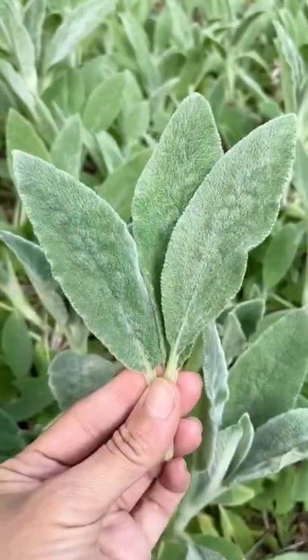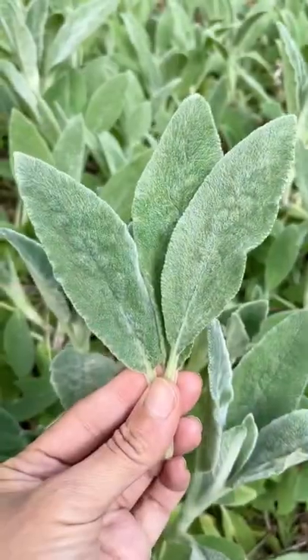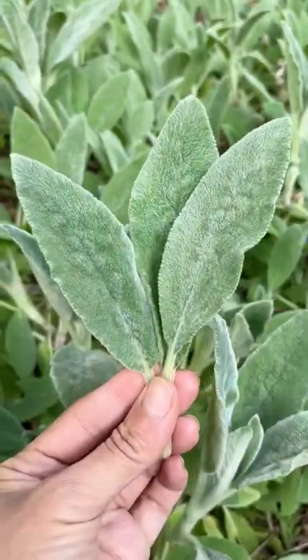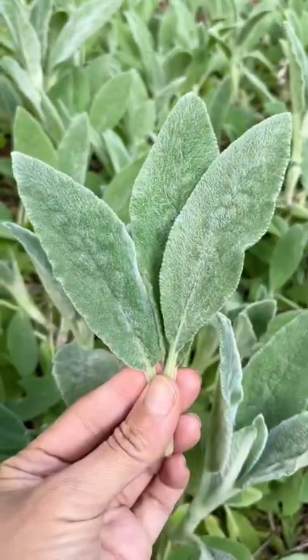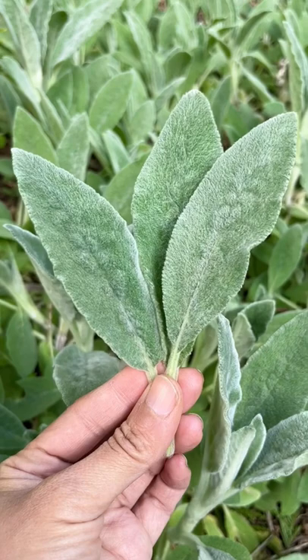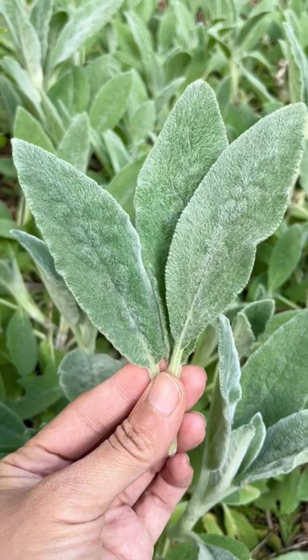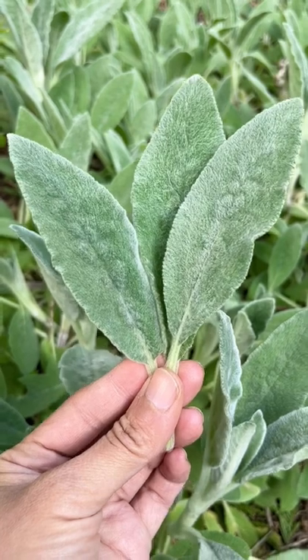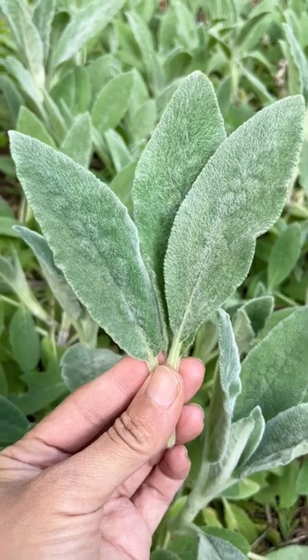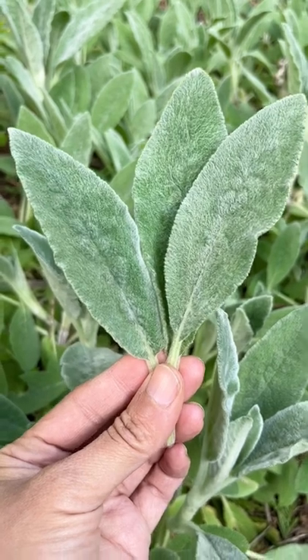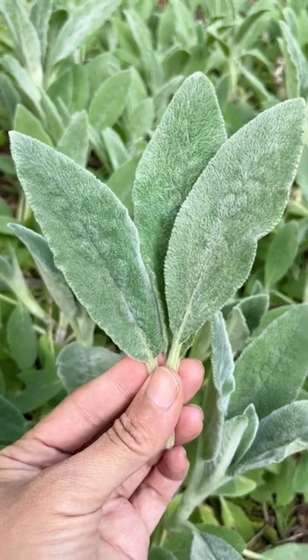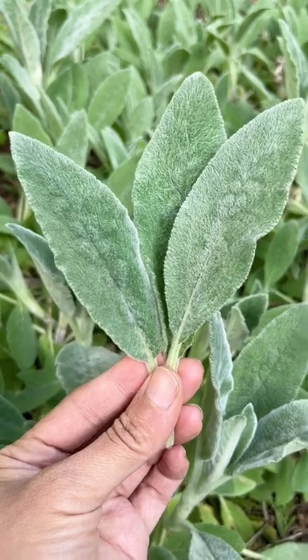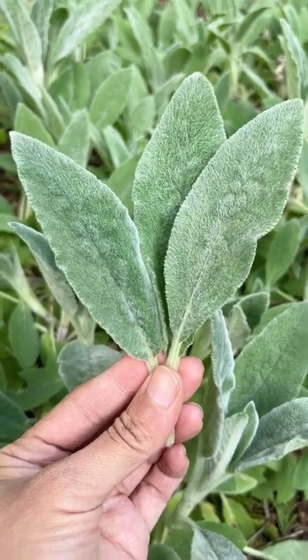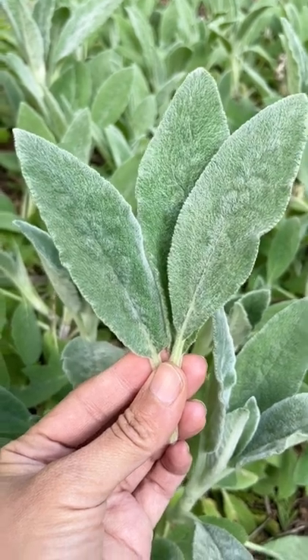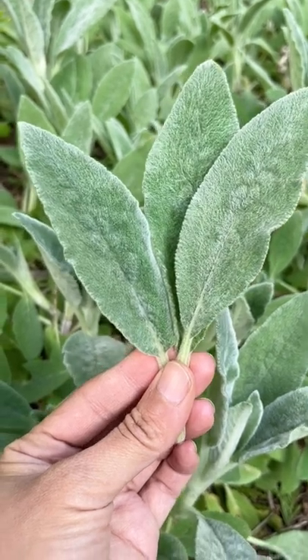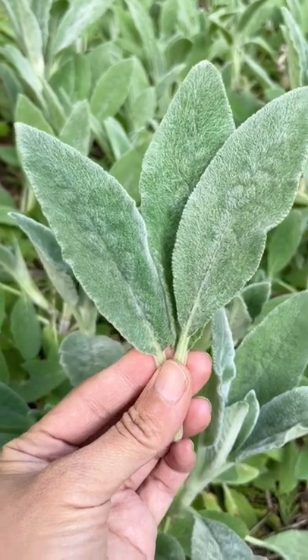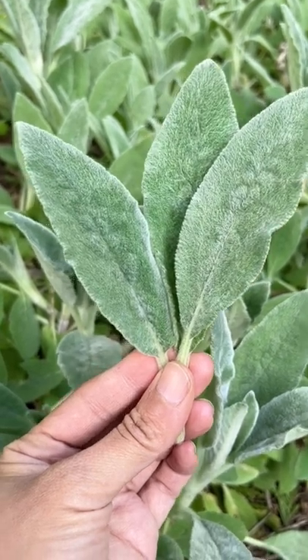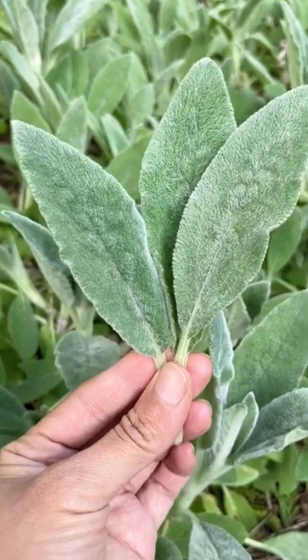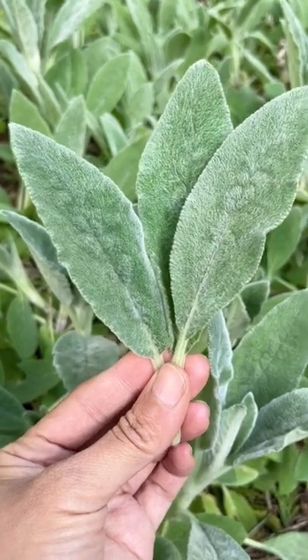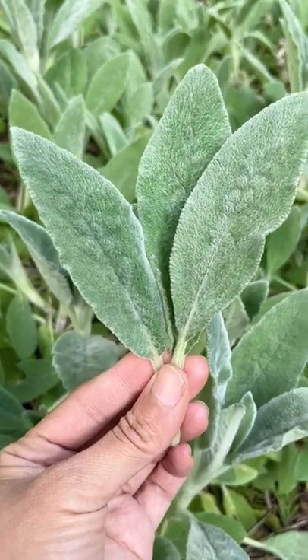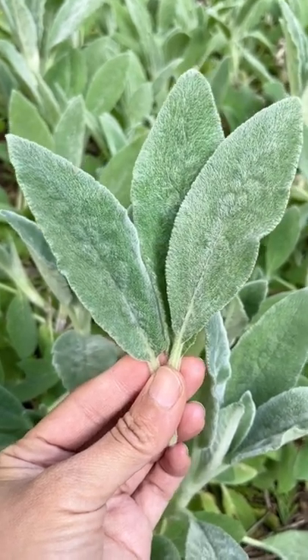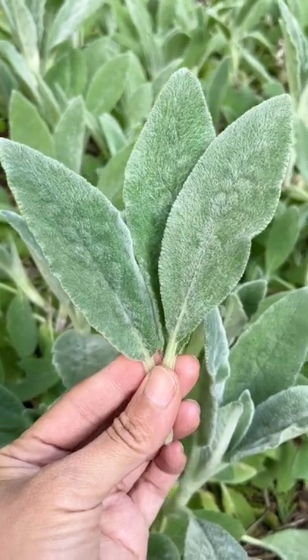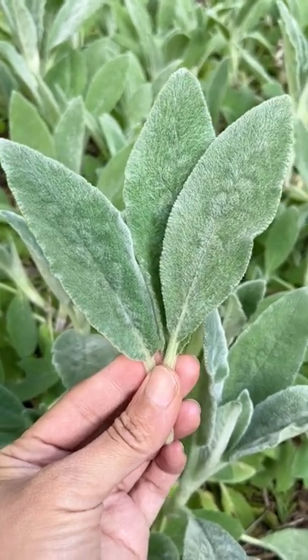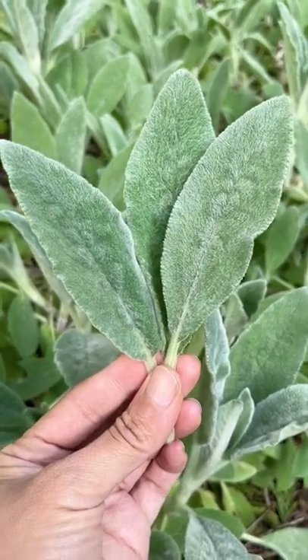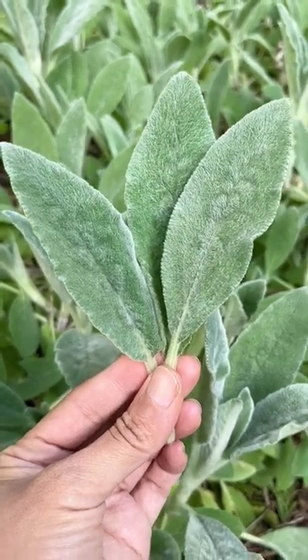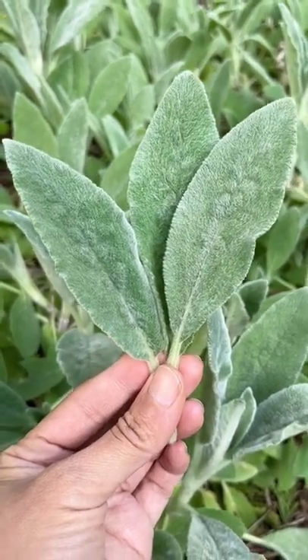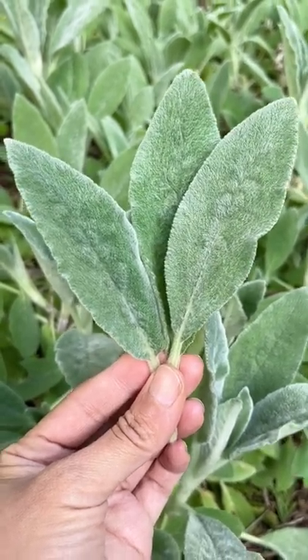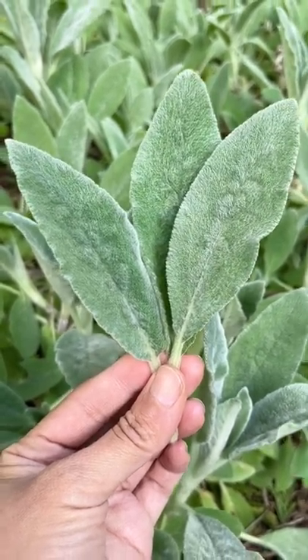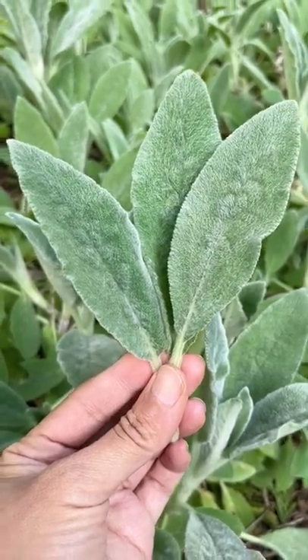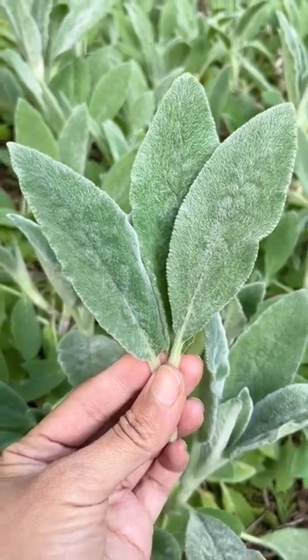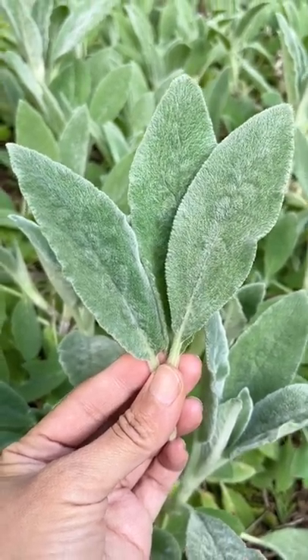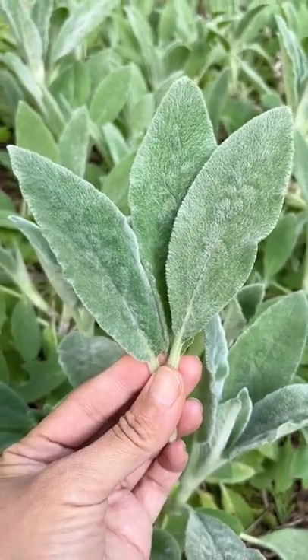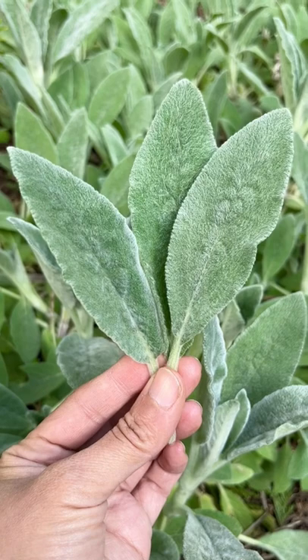Stachys byzantina is an edible and medicinal herb. Leaves can be used in wound care, and I think they smell like pineapples.